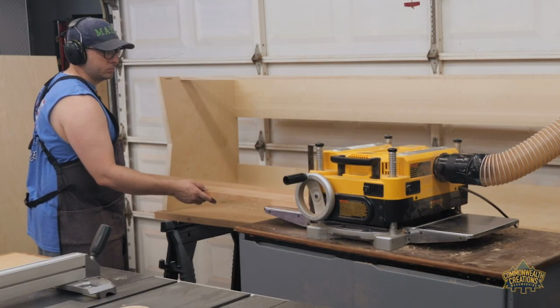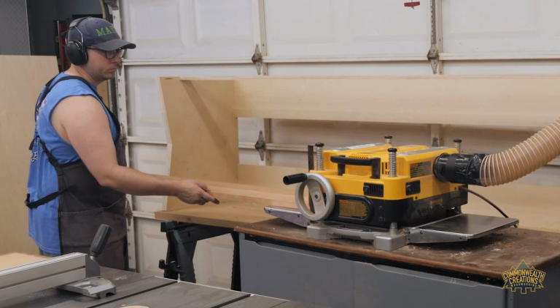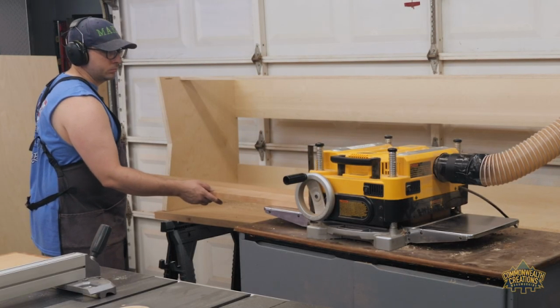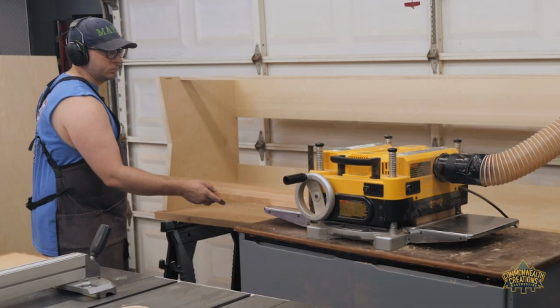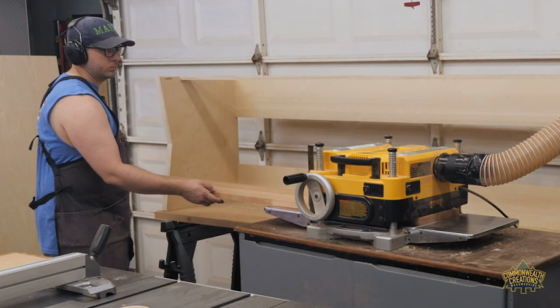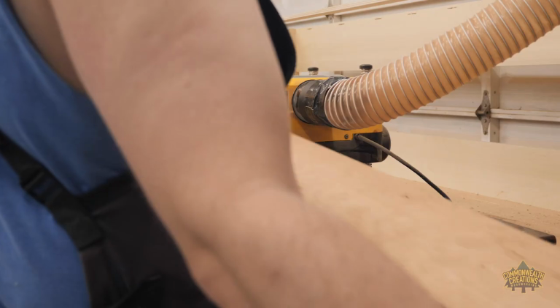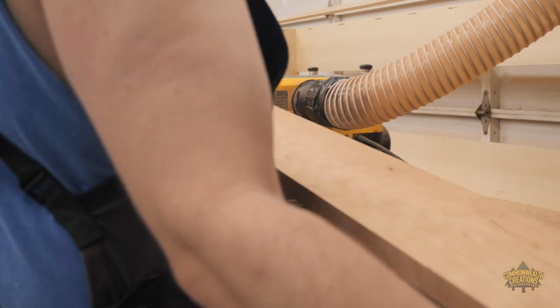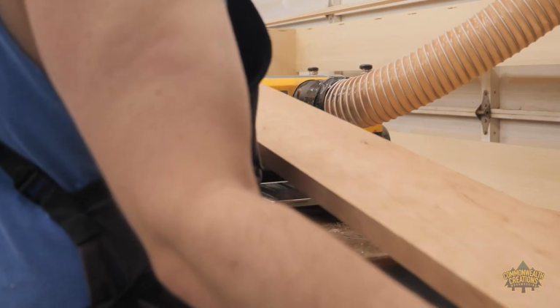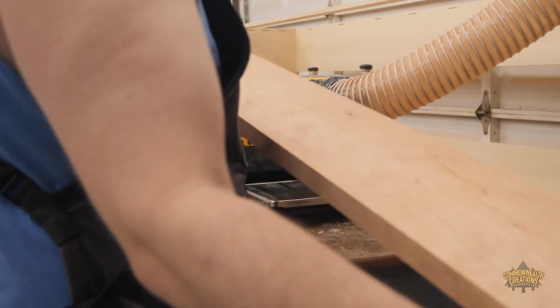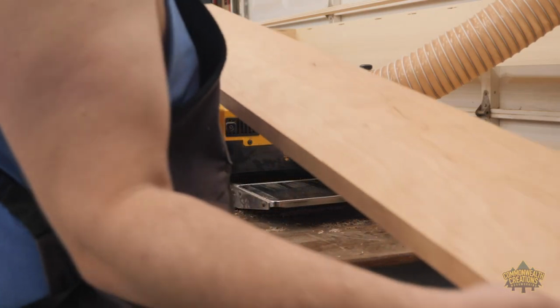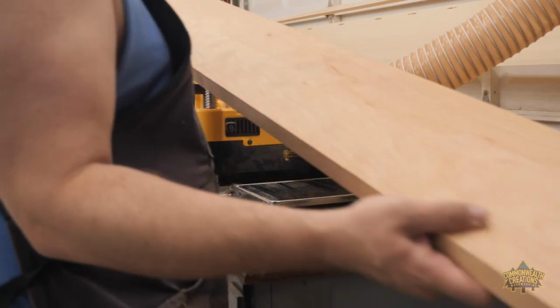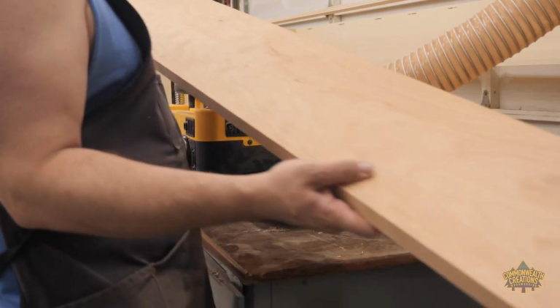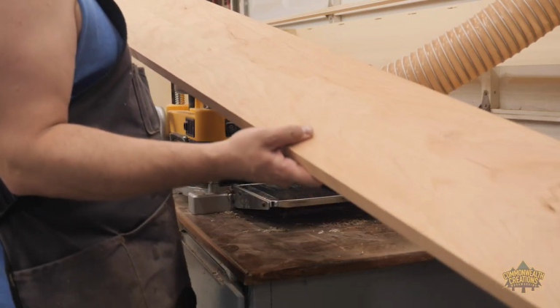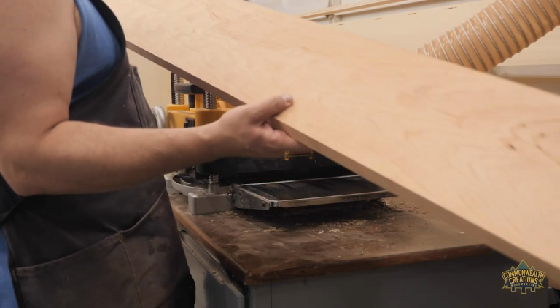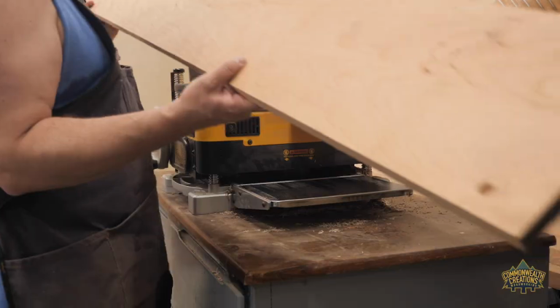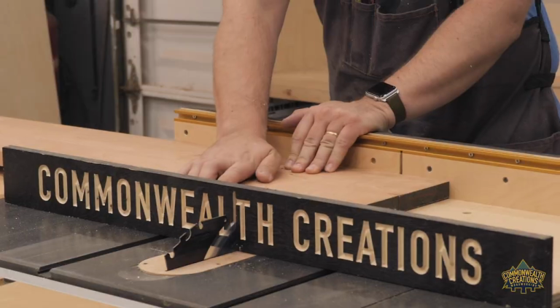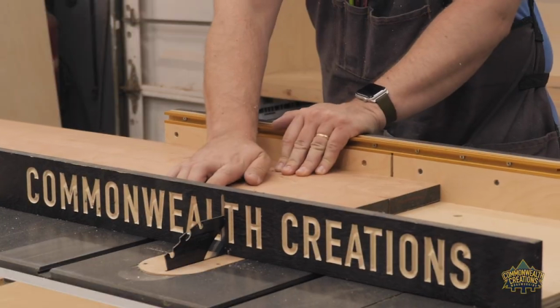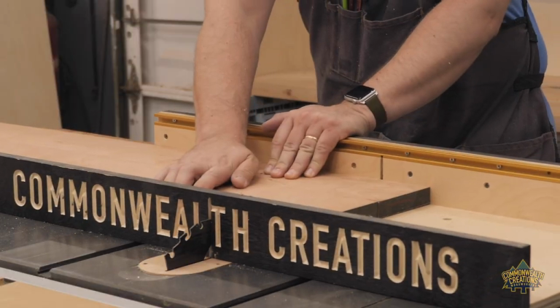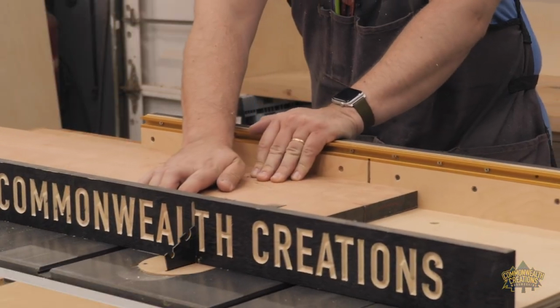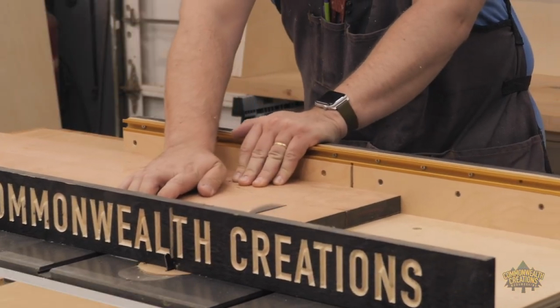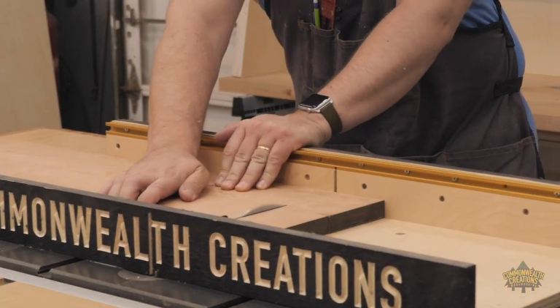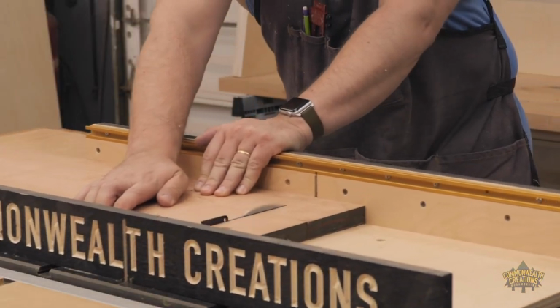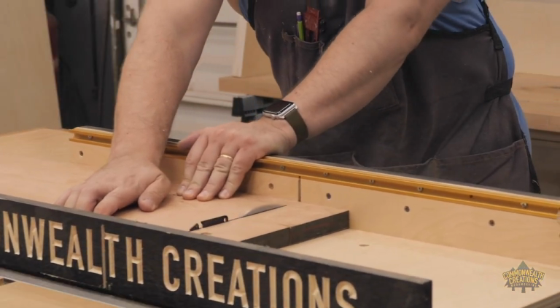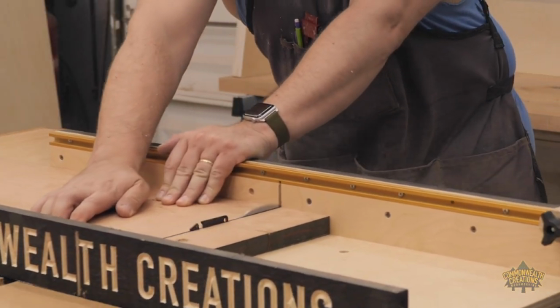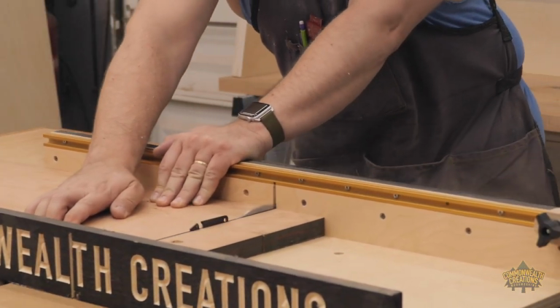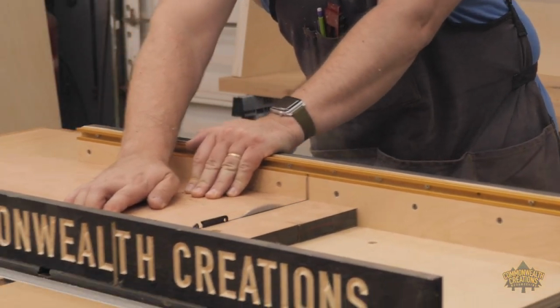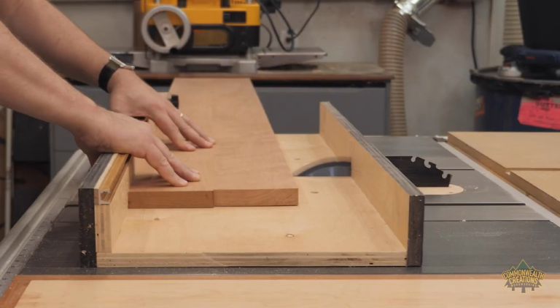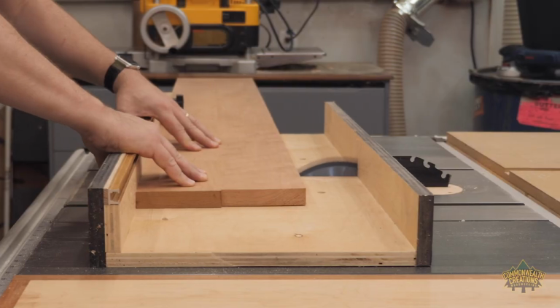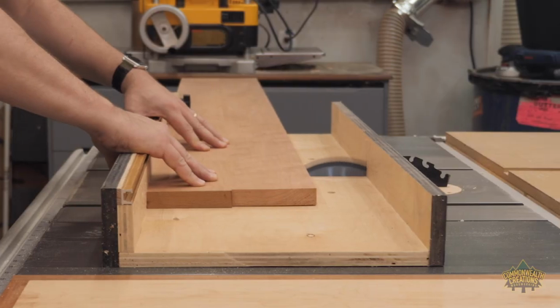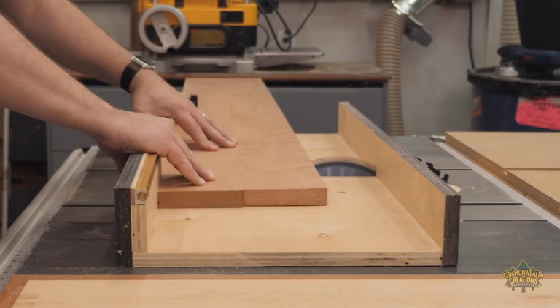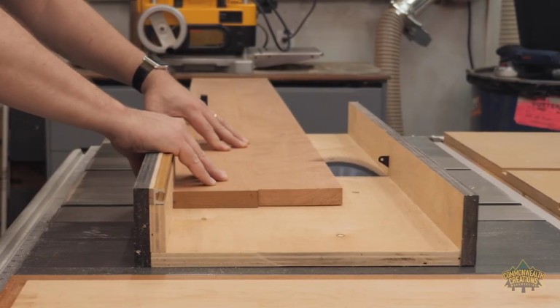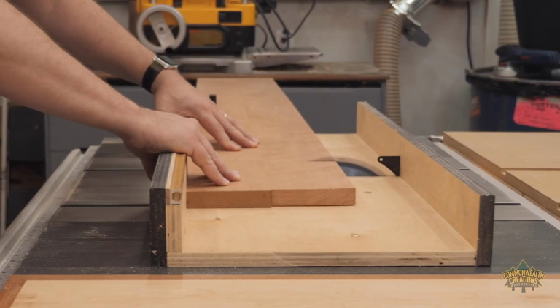Once the glue had cured, I ran the shelf through my planer to clean each side. I then used my table saw to cross cut the shelf to its final dimension of 5 feet.